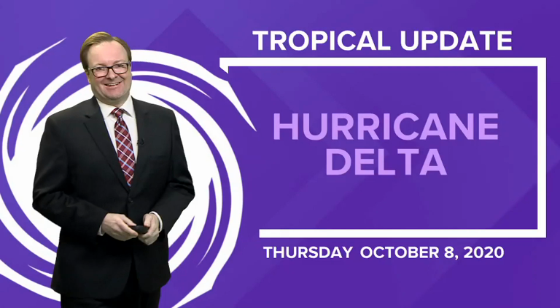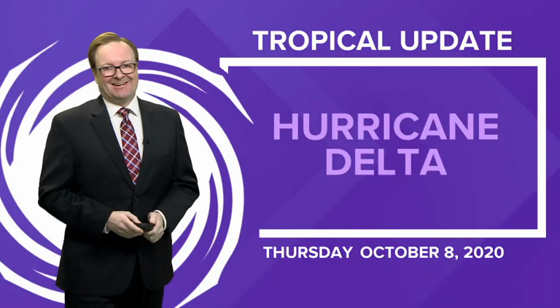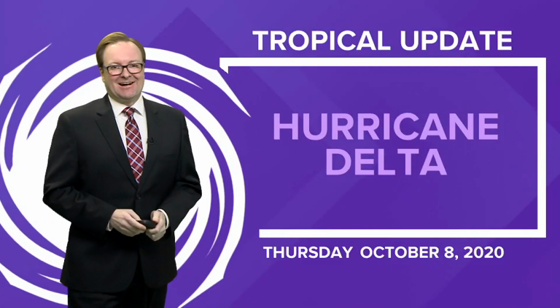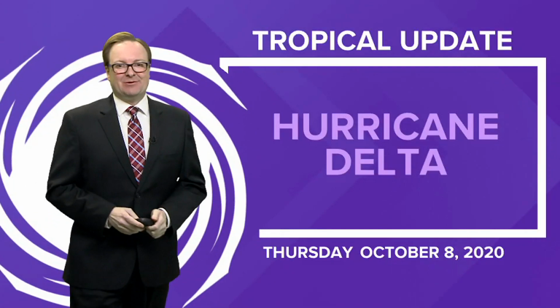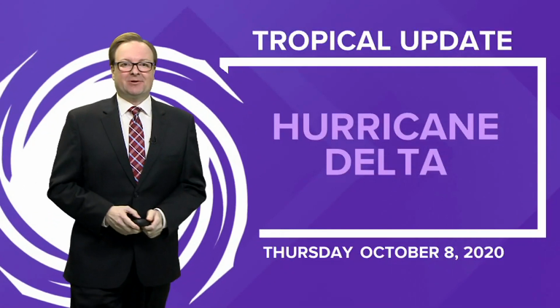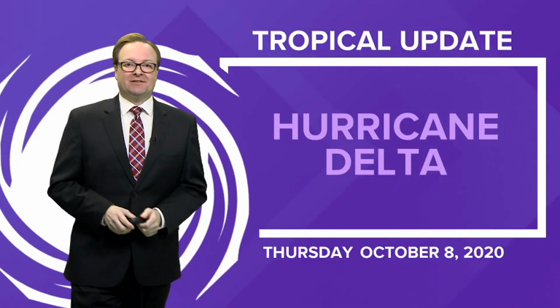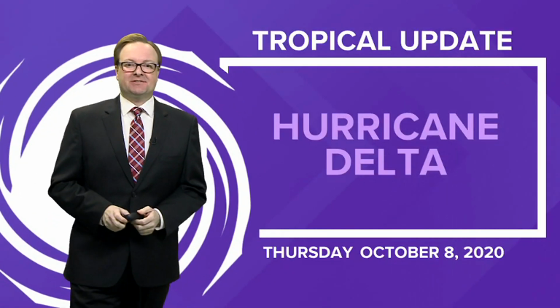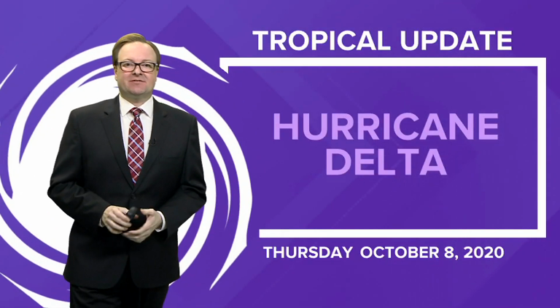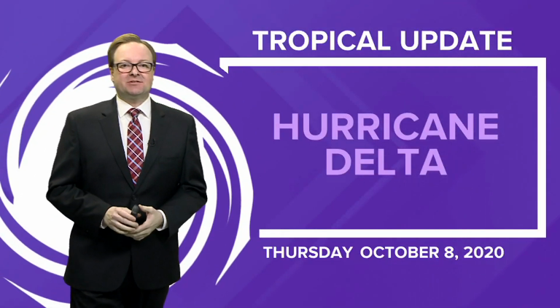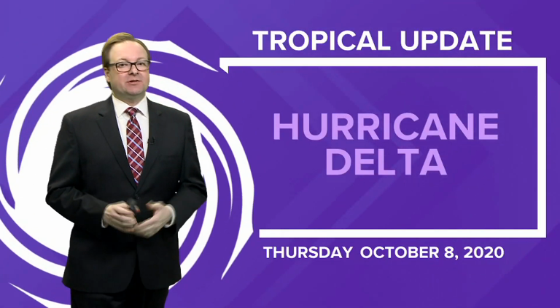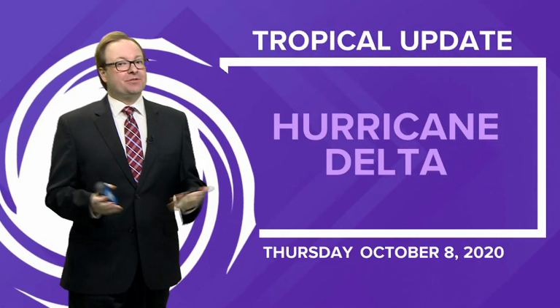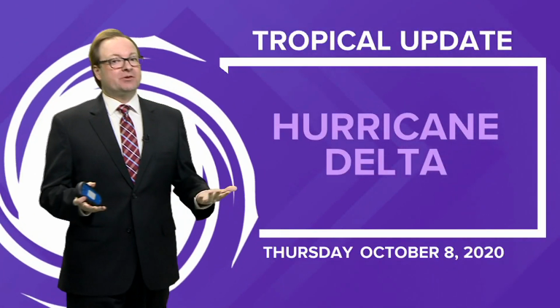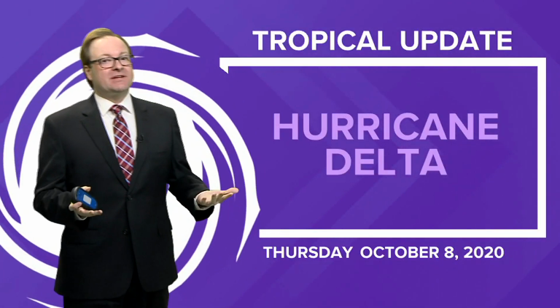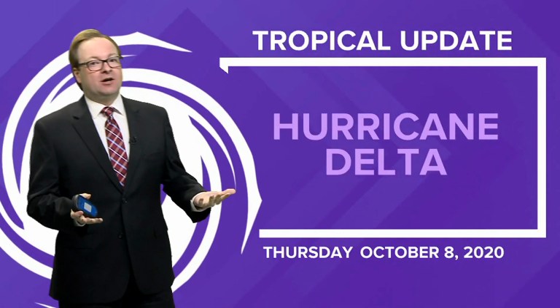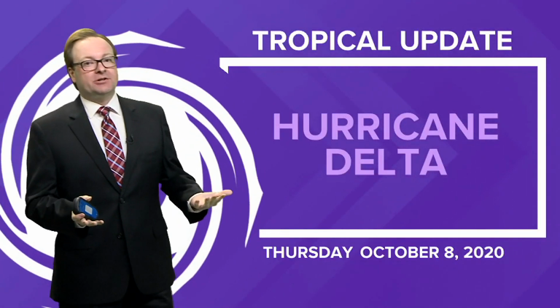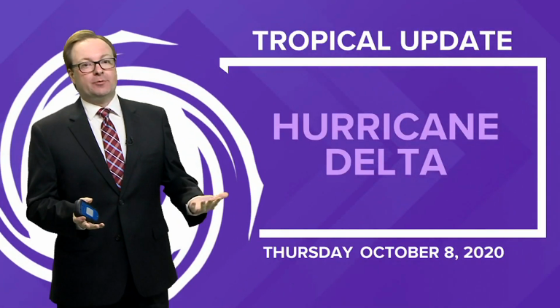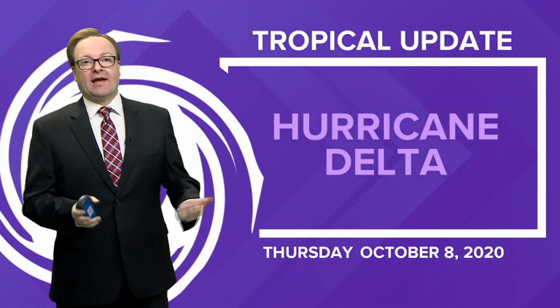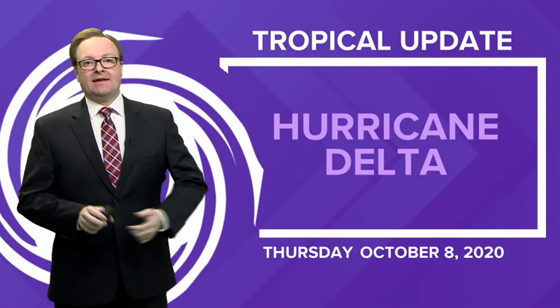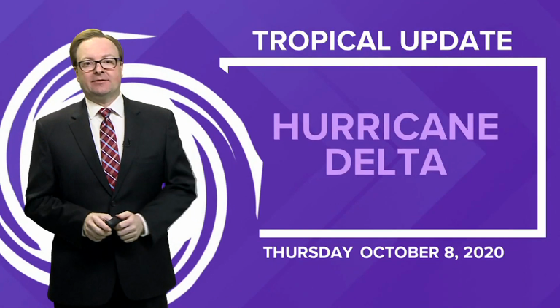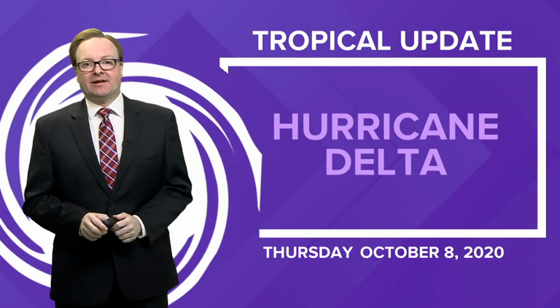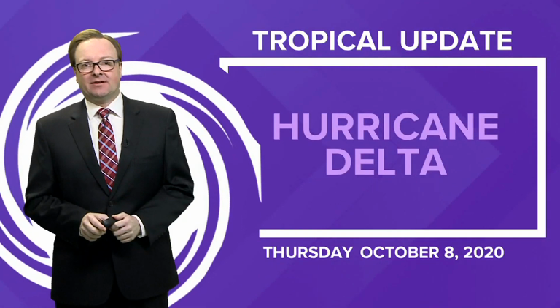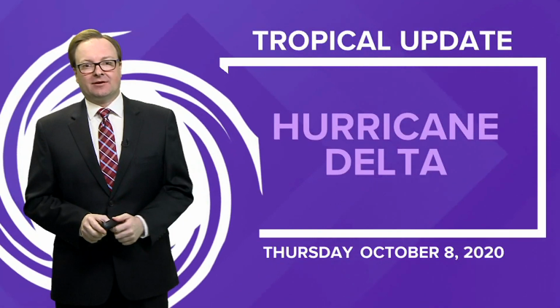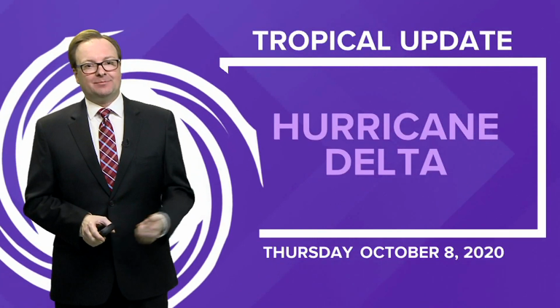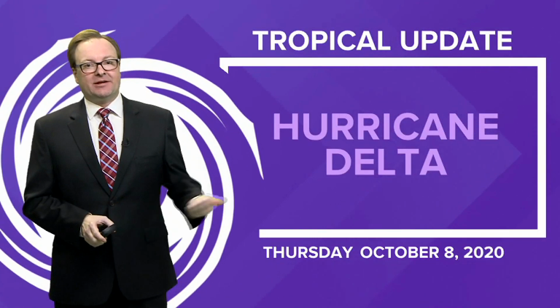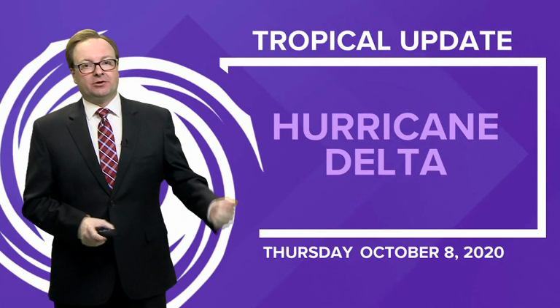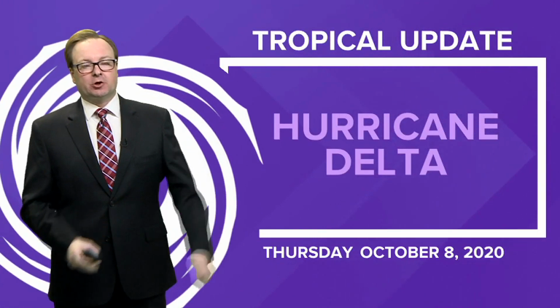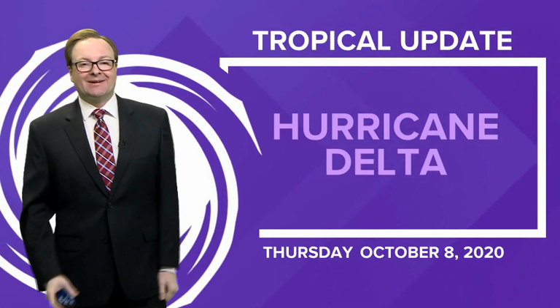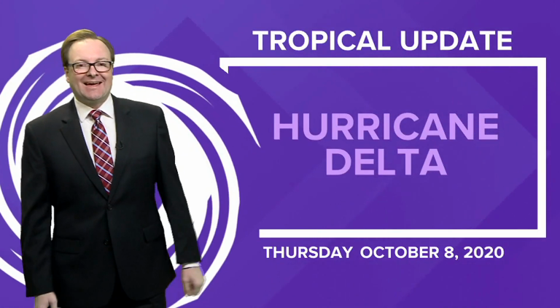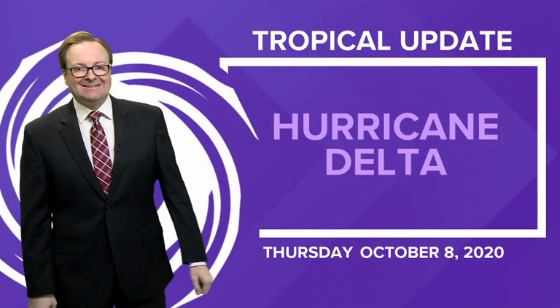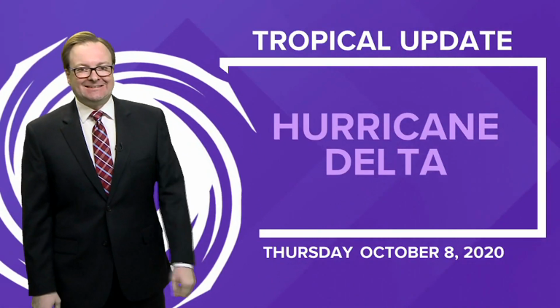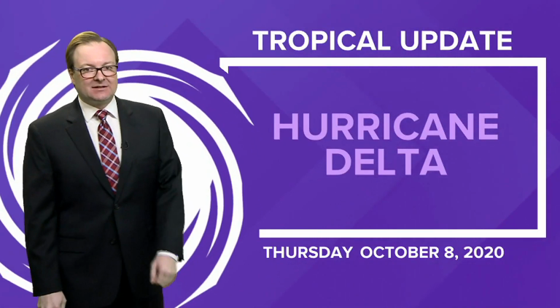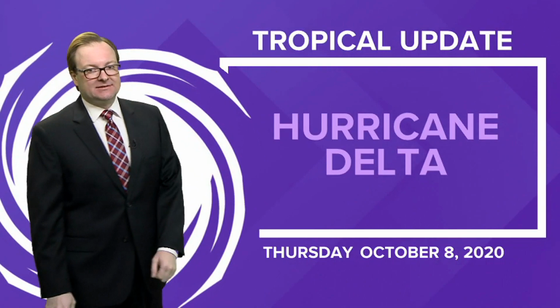Meteorologist Evan Stewart here. It's Thursday, October 8th, and we have another update on Hurricane Delta.